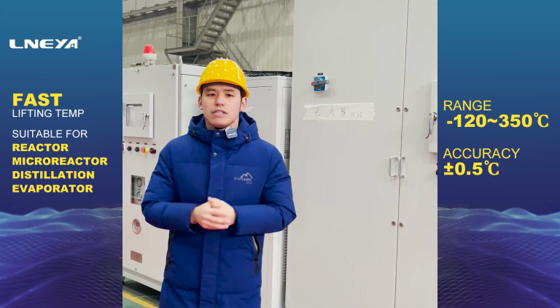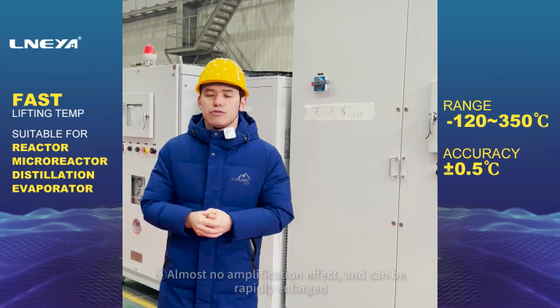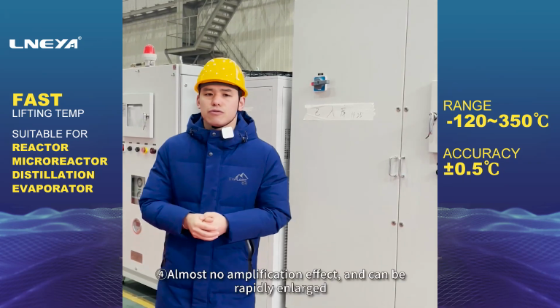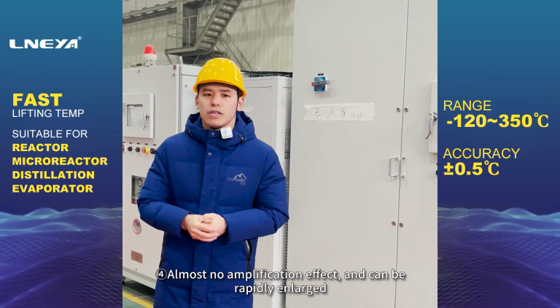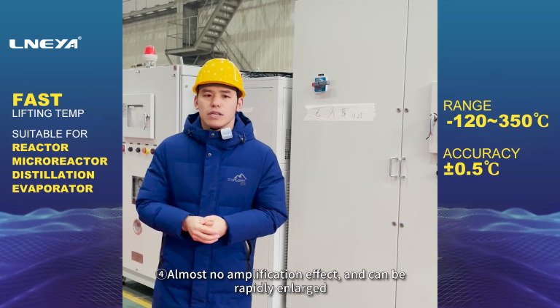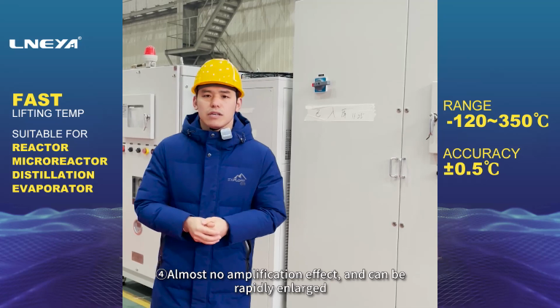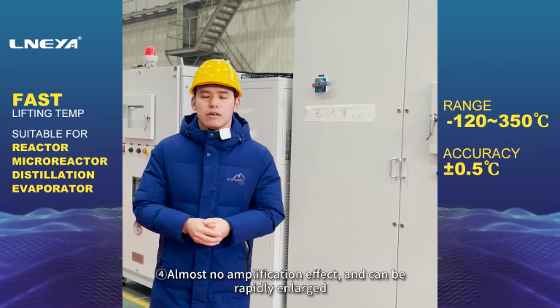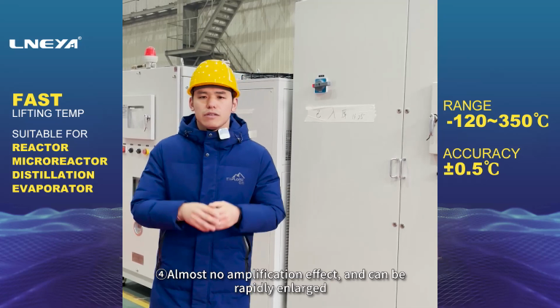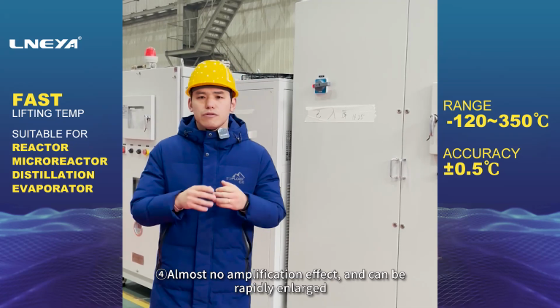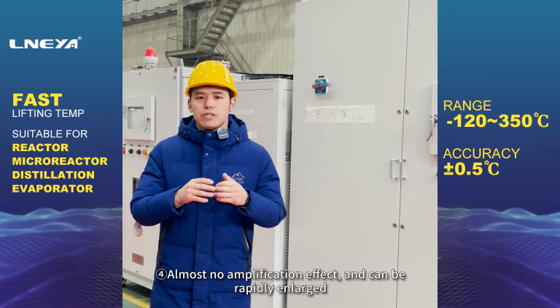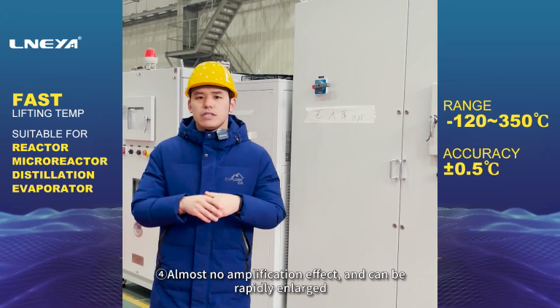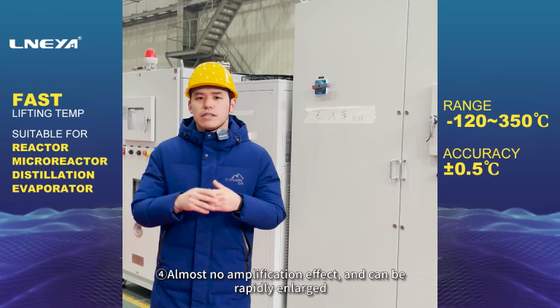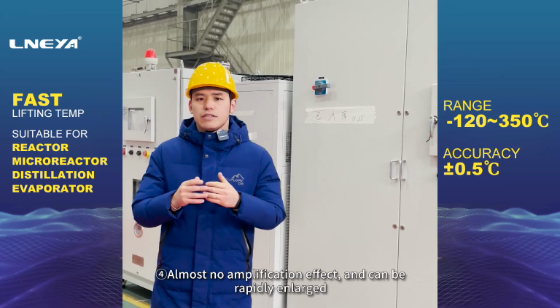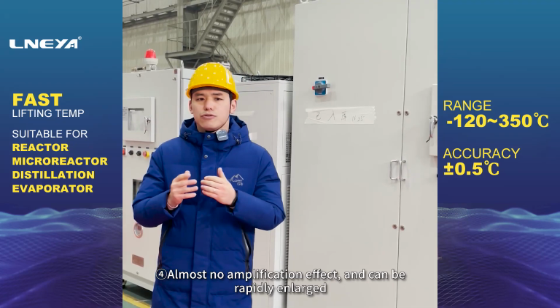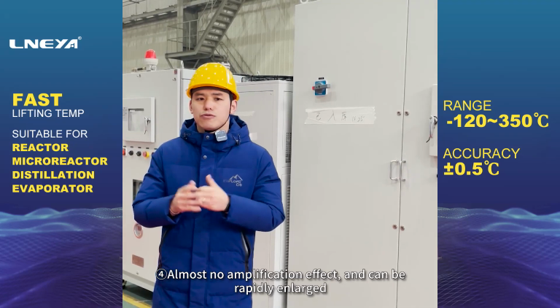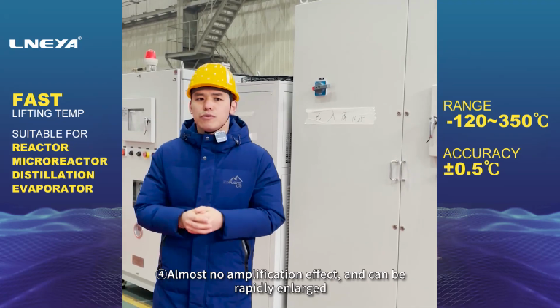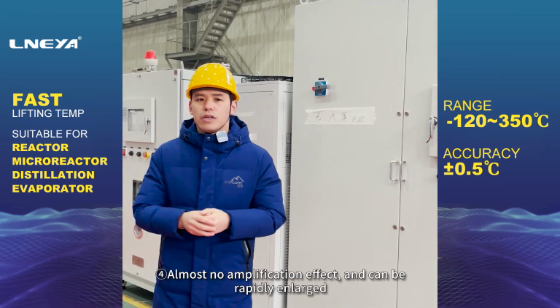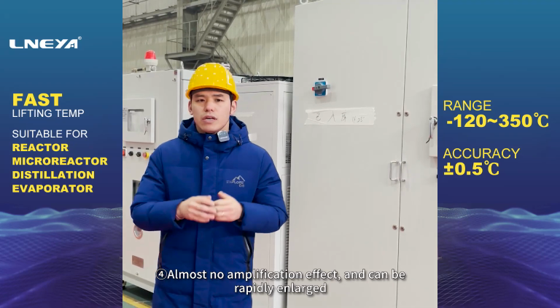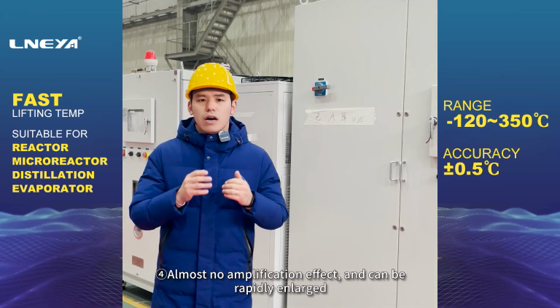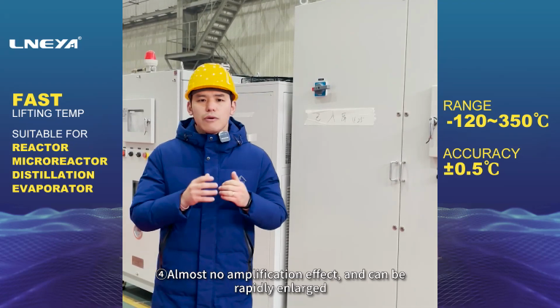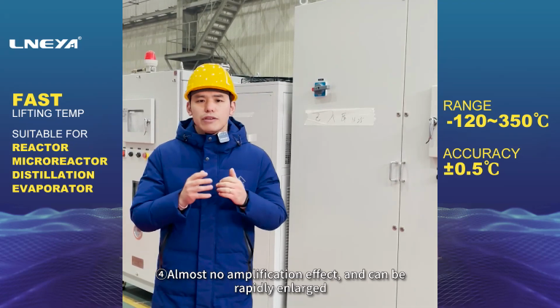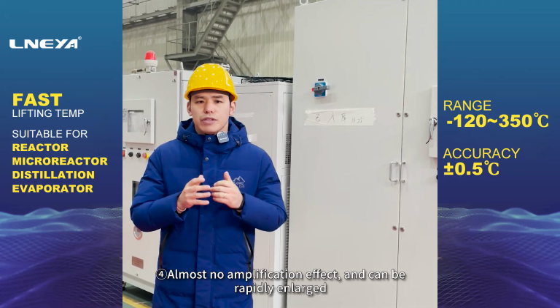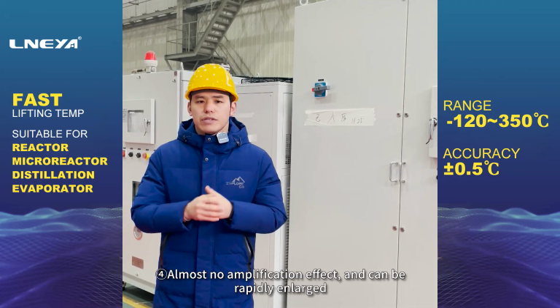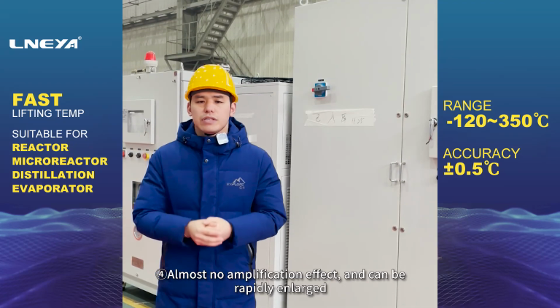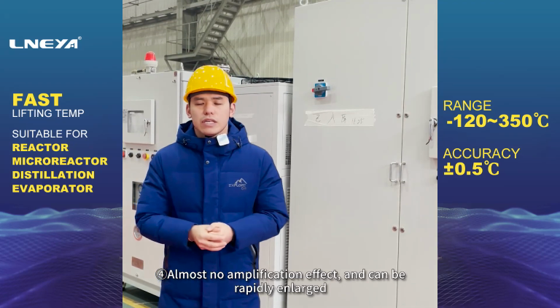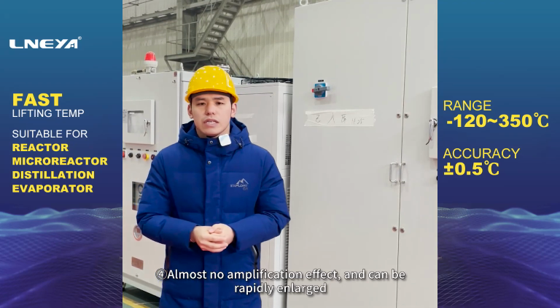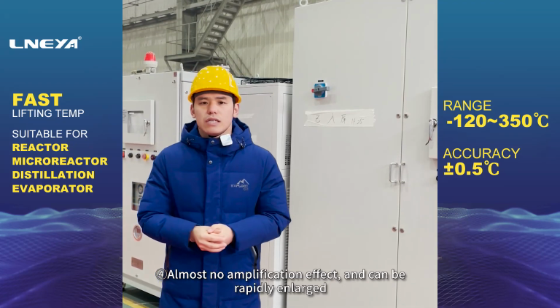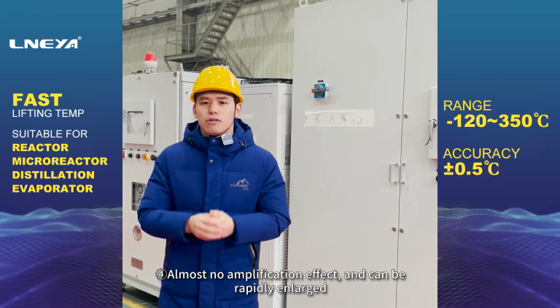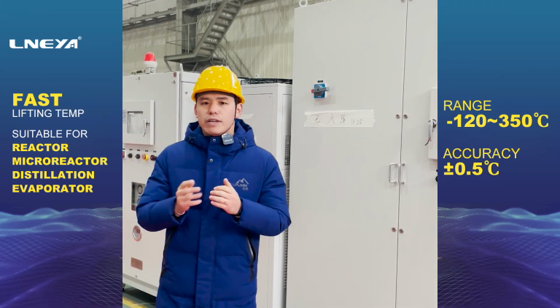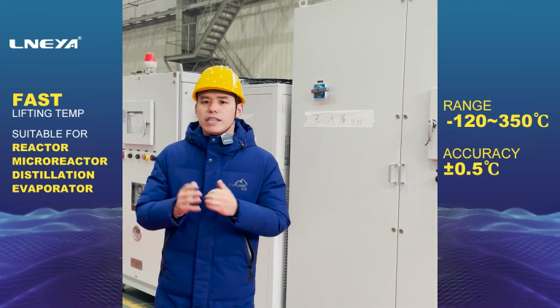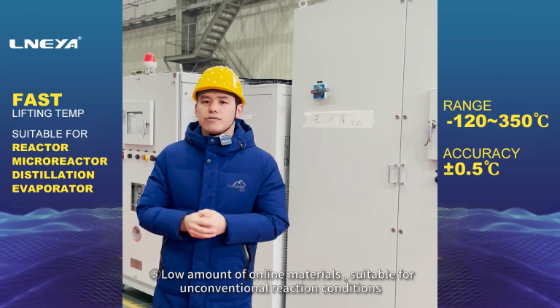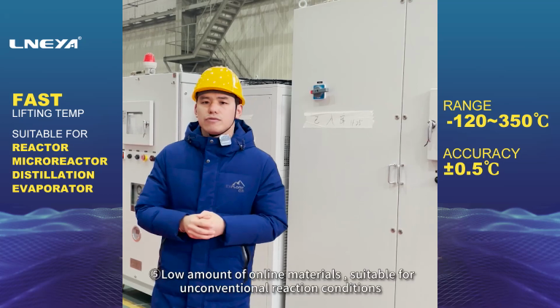4. Almost no amplification effect, and can be rapidly scaled up. 5.